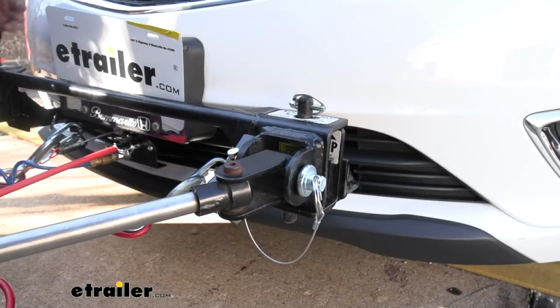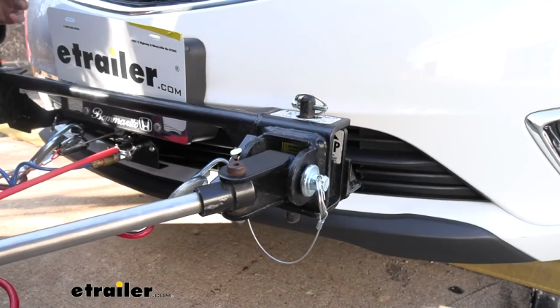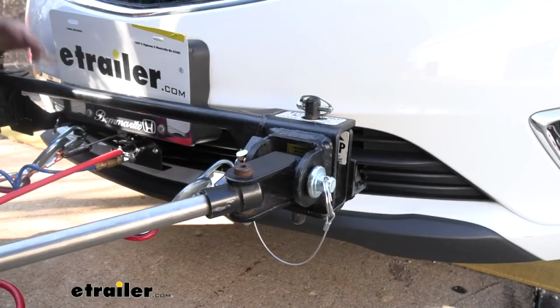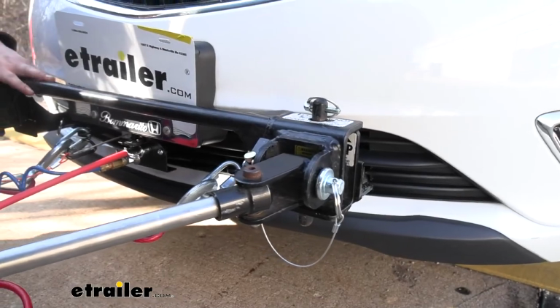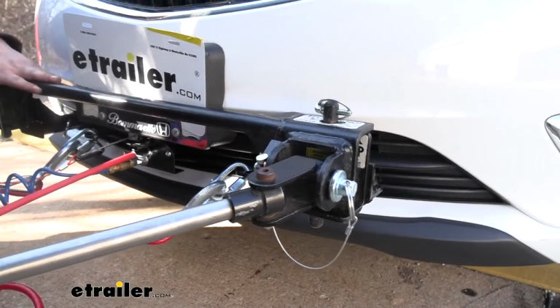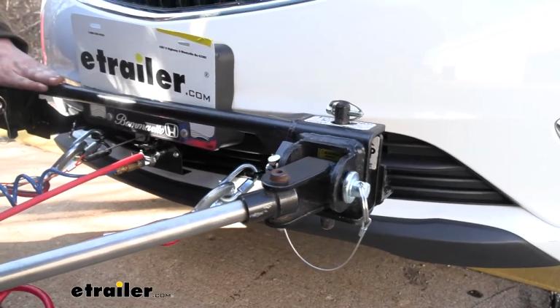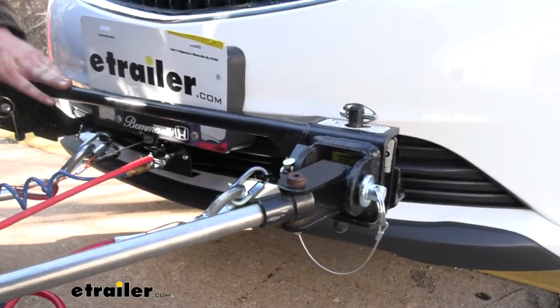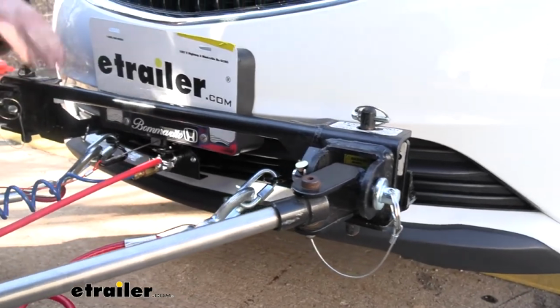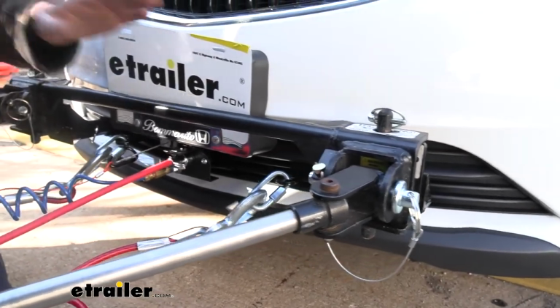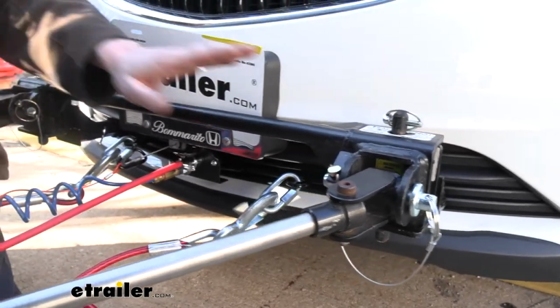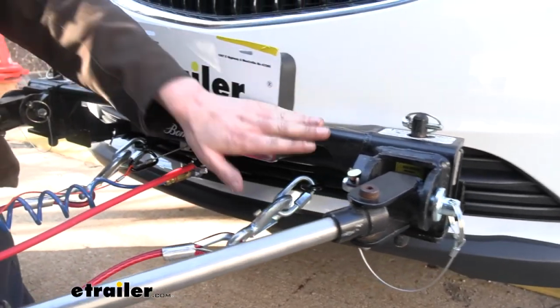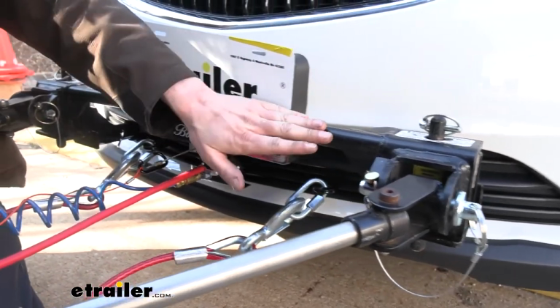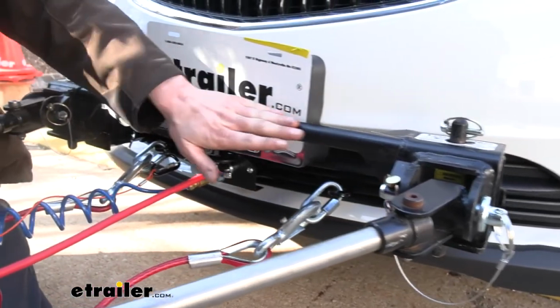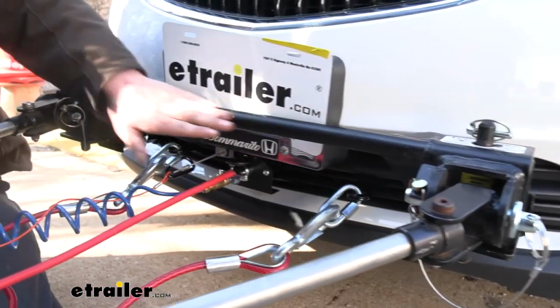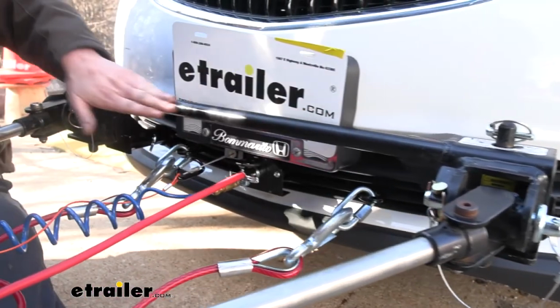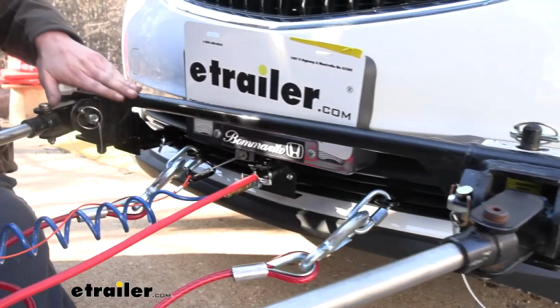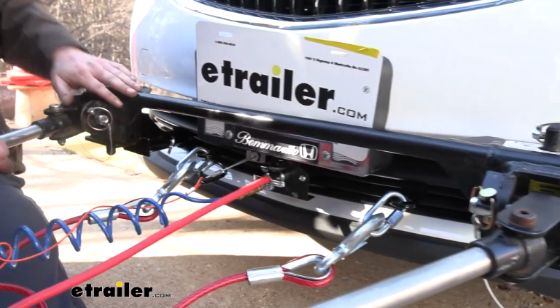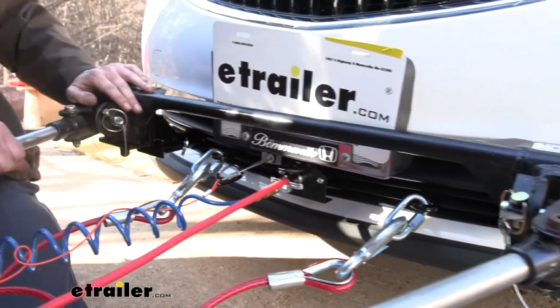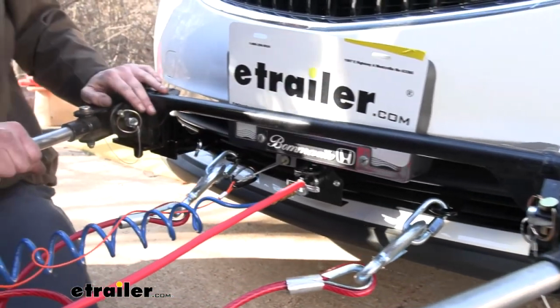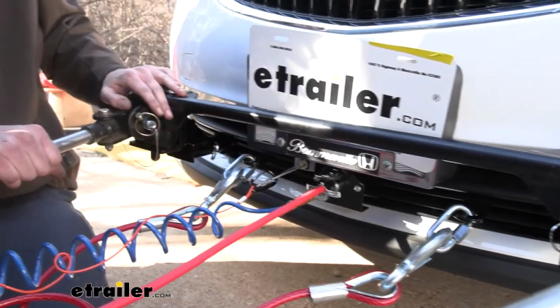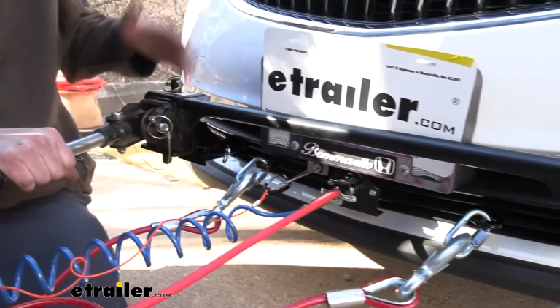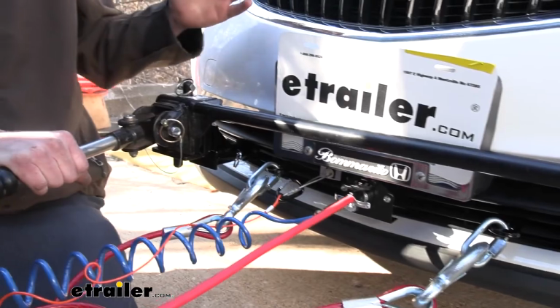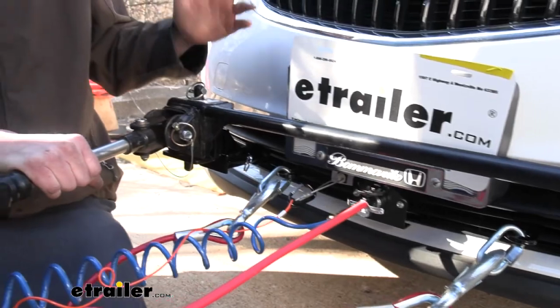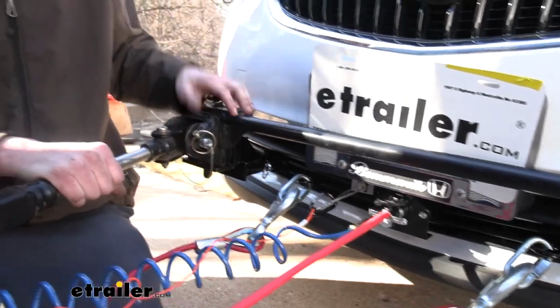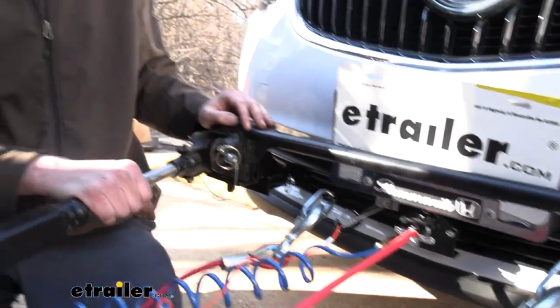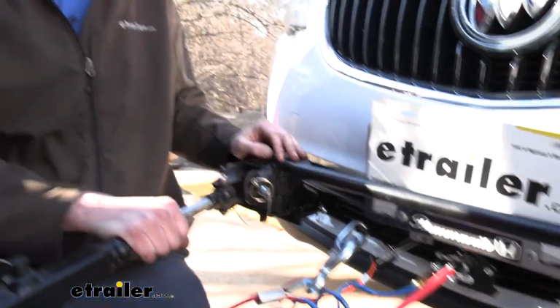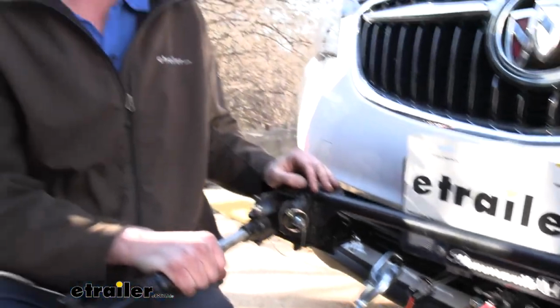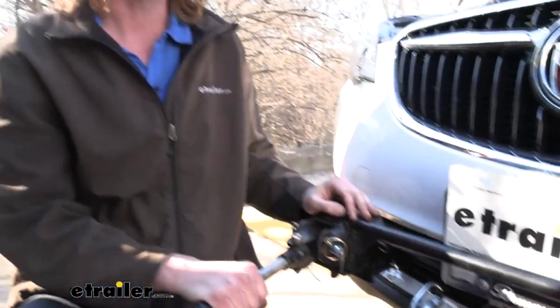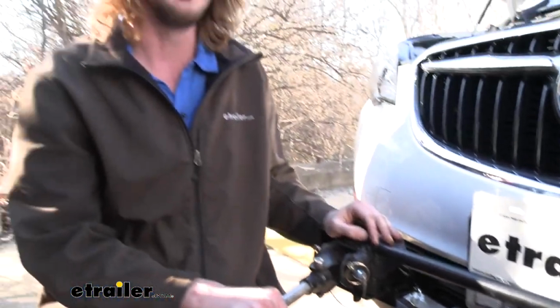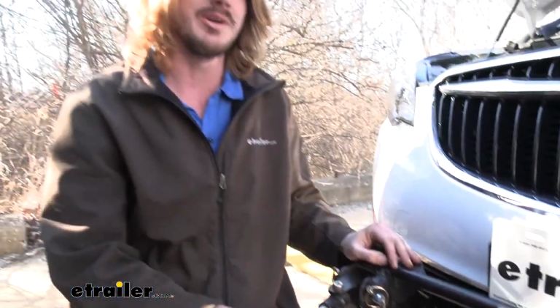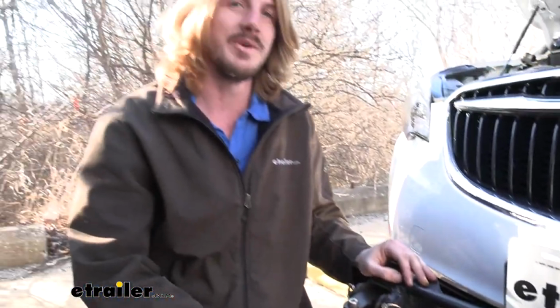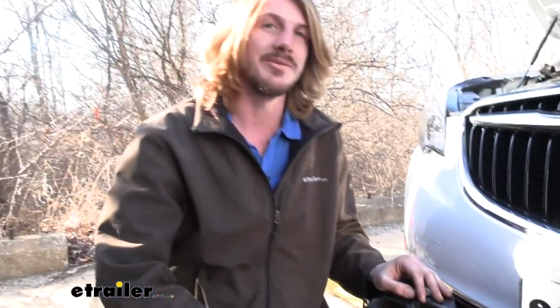Now that we've got it all lined up, we can just reinstall all of our fasteners in reverse order of how we removed them. And that completes our installation of Roadmaster's crossbar style base plate on our 2020 Buick Envision.